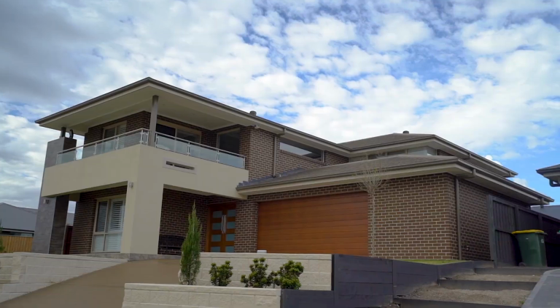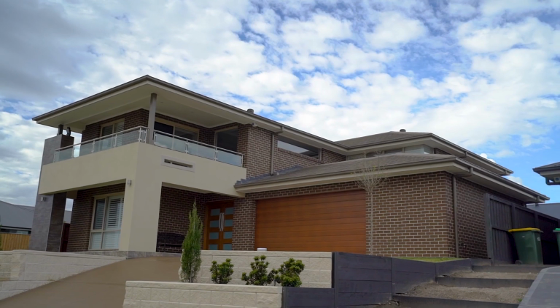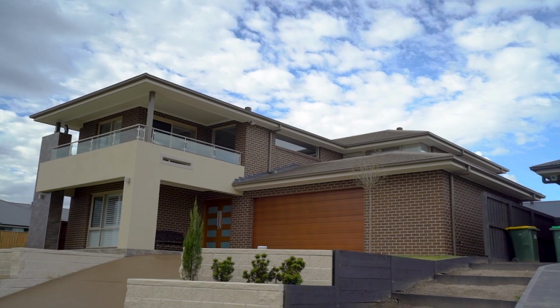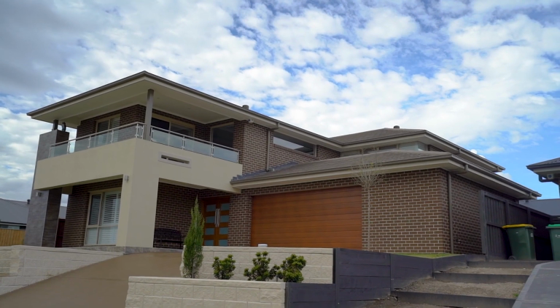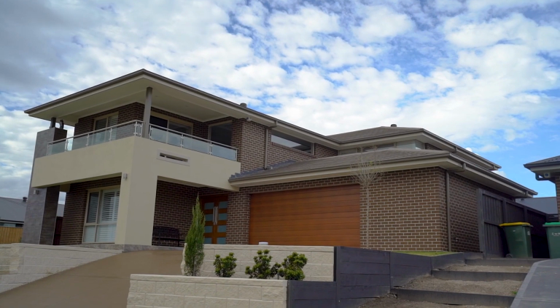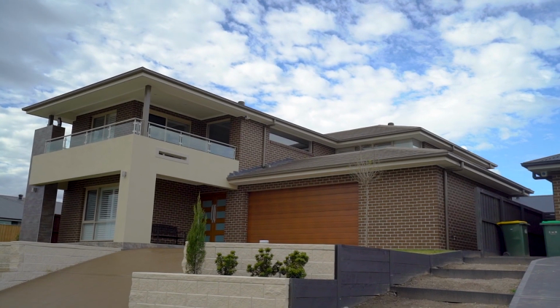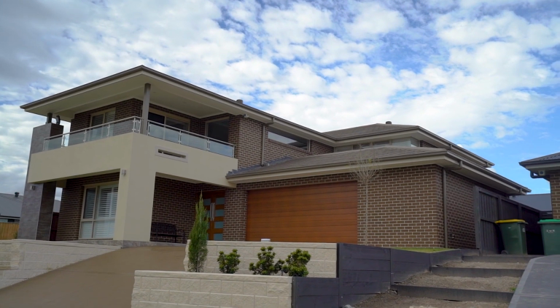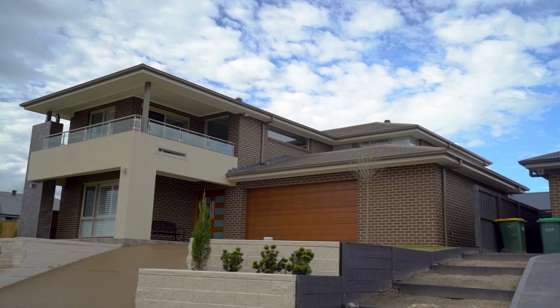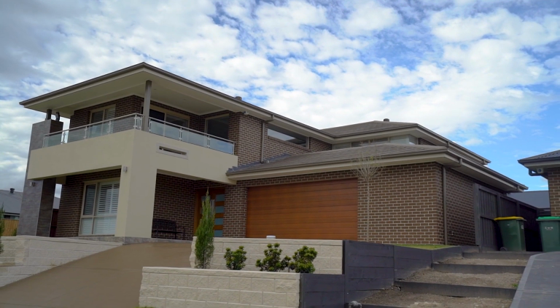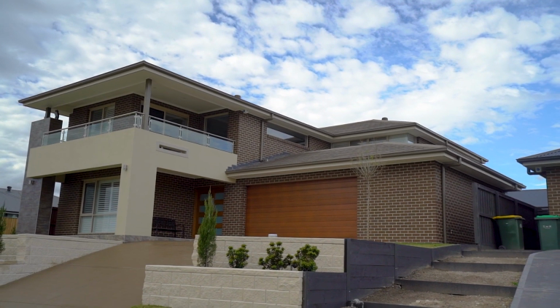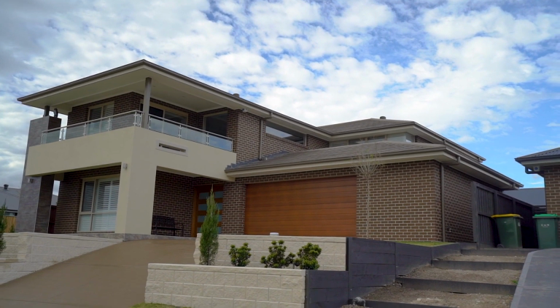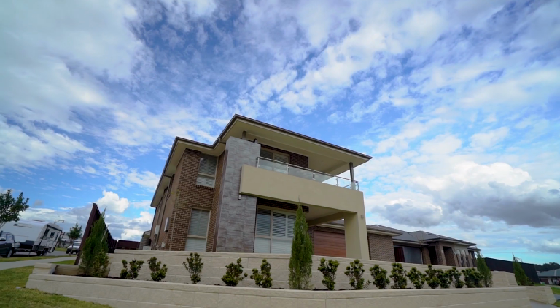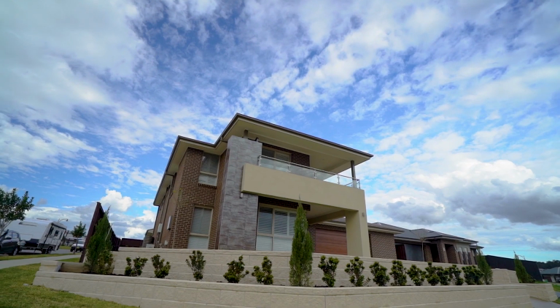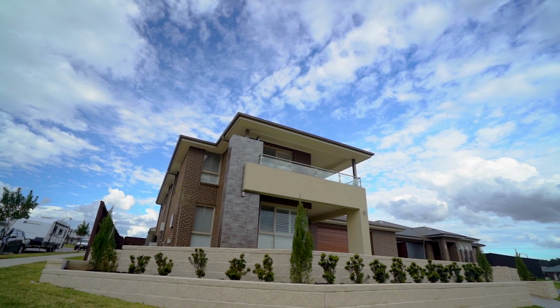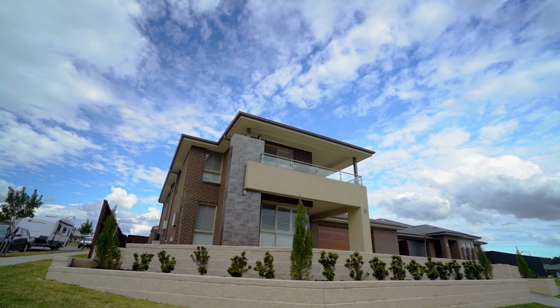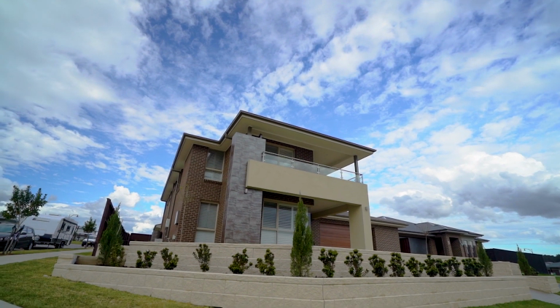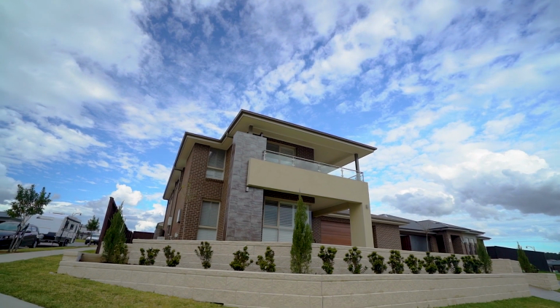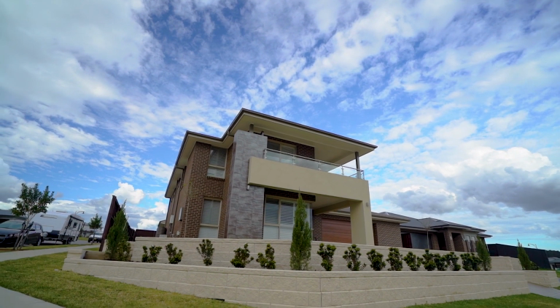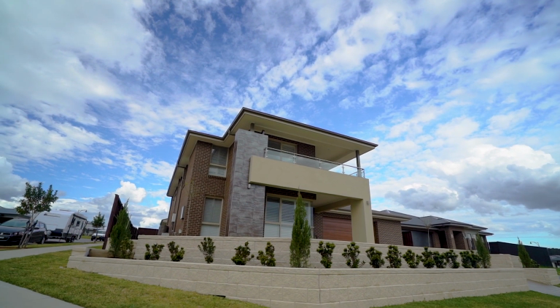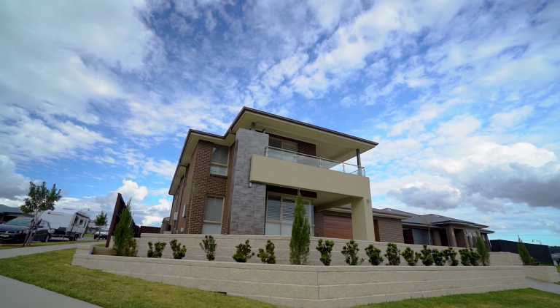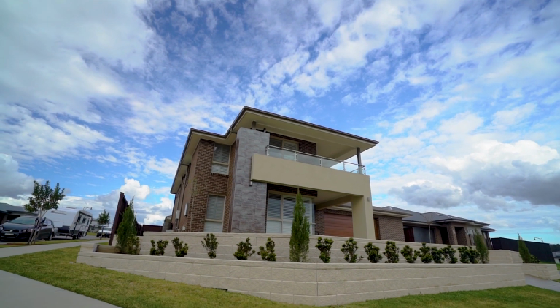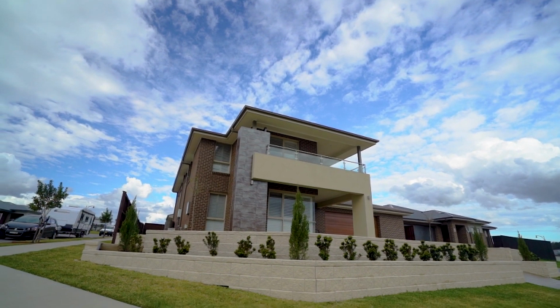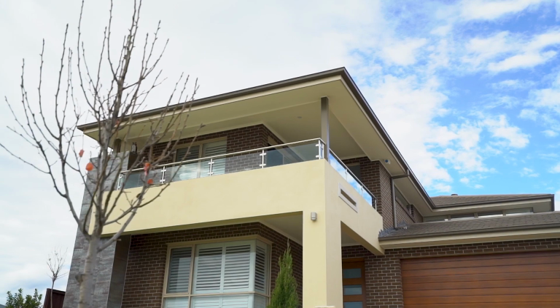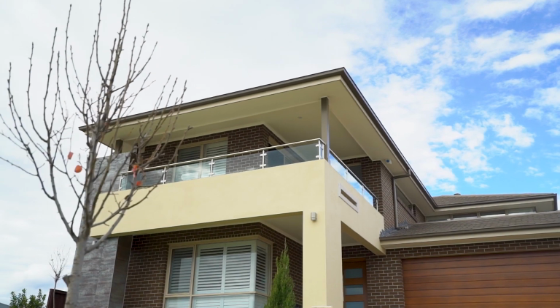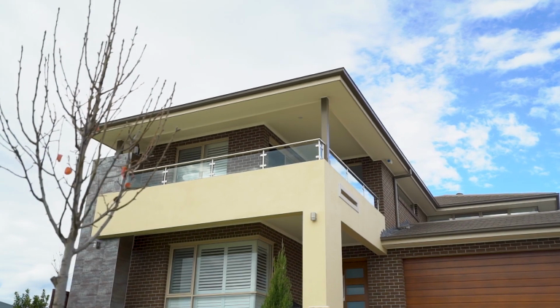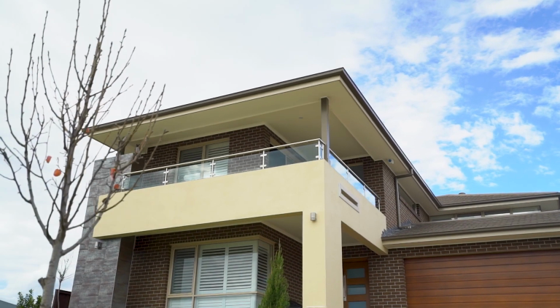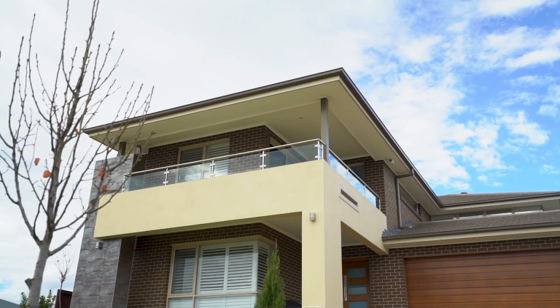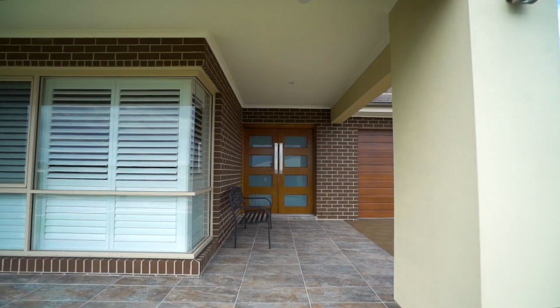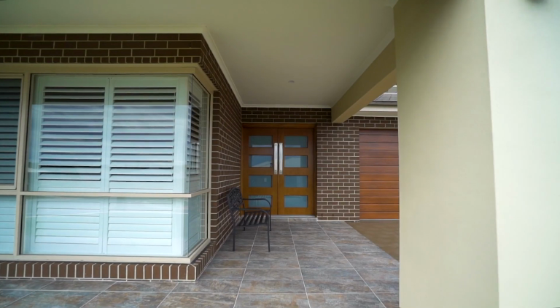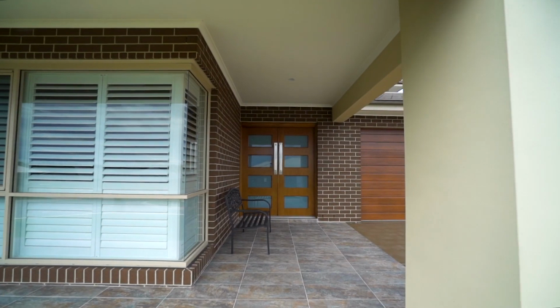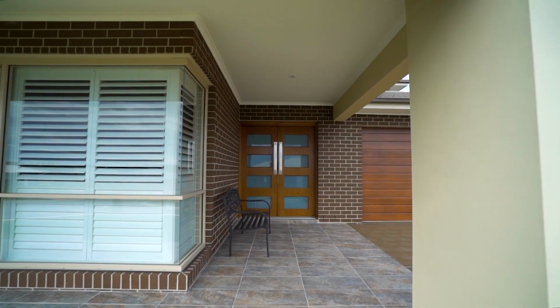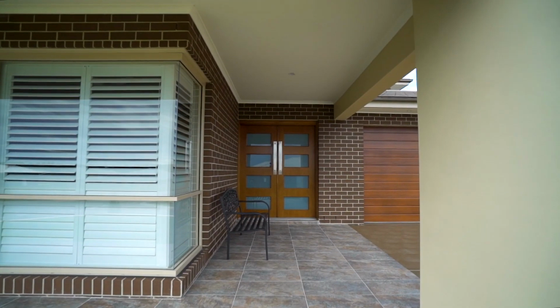Arriving to the property, you'll be greeted with landscaped grounds, manicured gardens, a grand facade, and a large double garage with additional workshop and storage area.